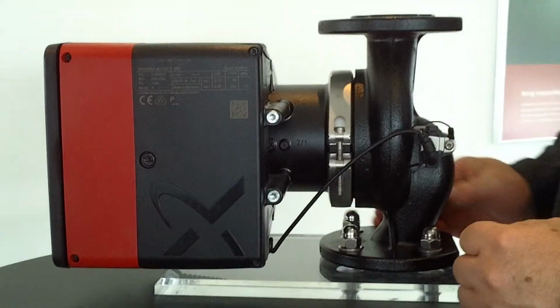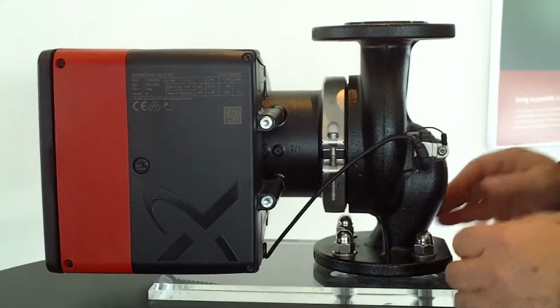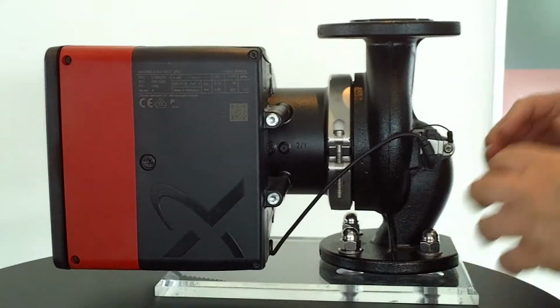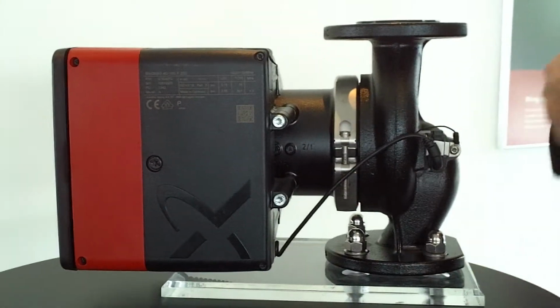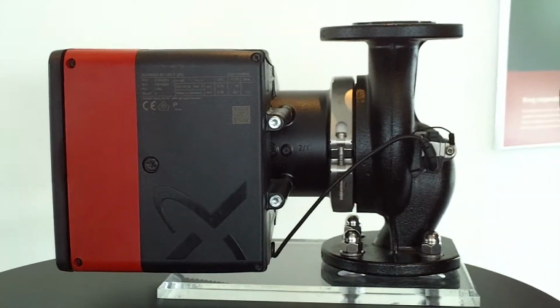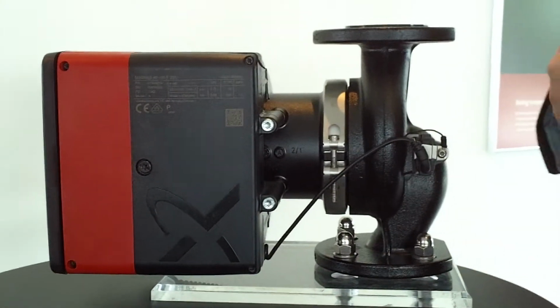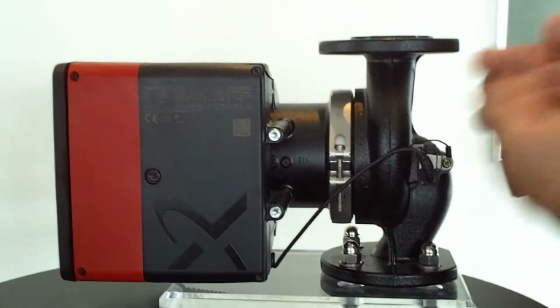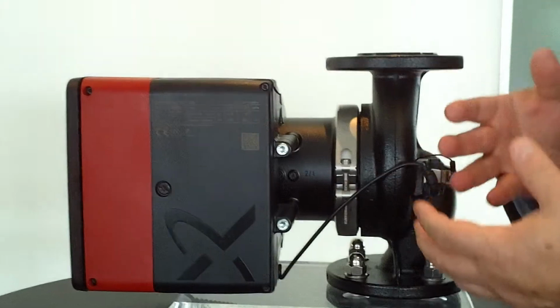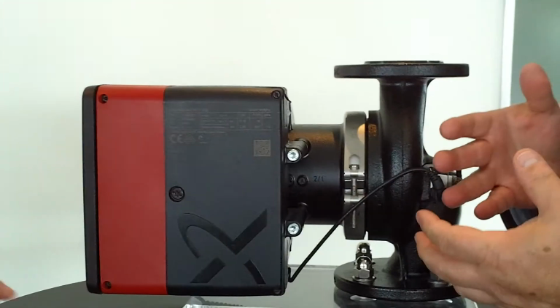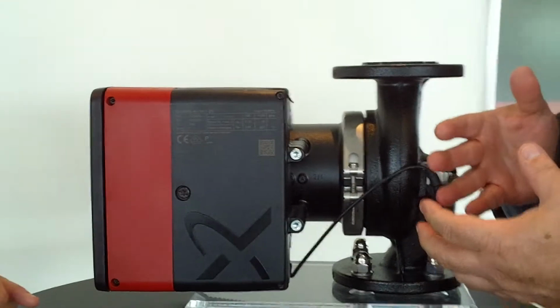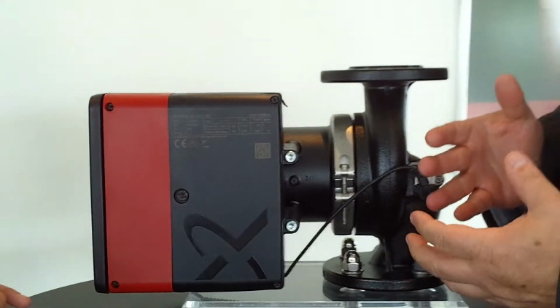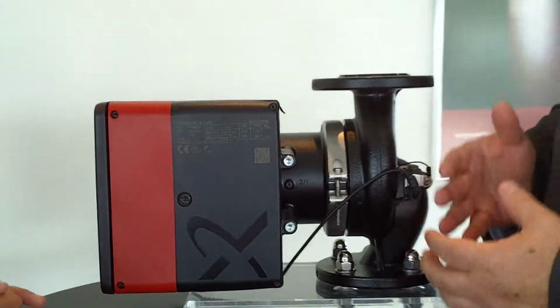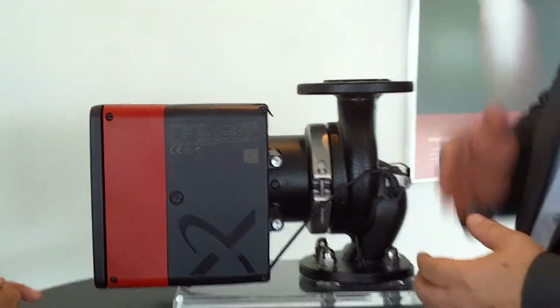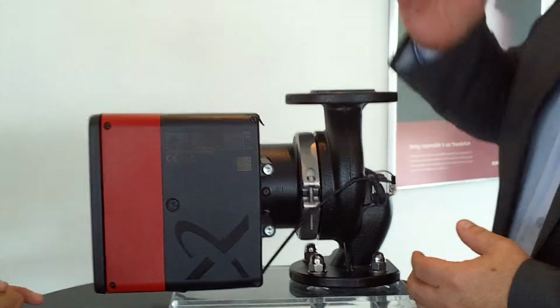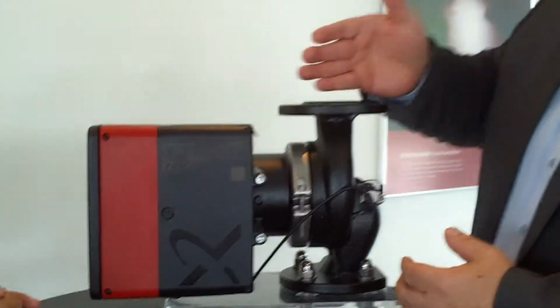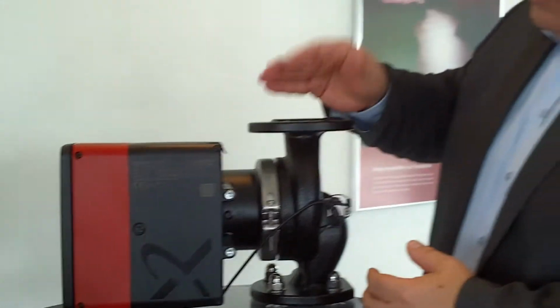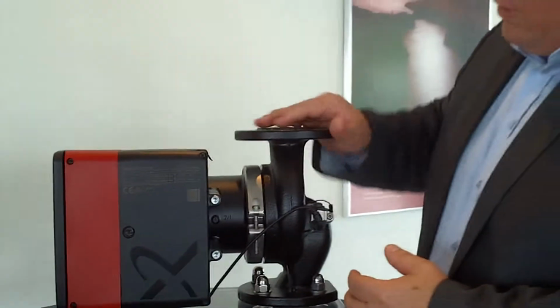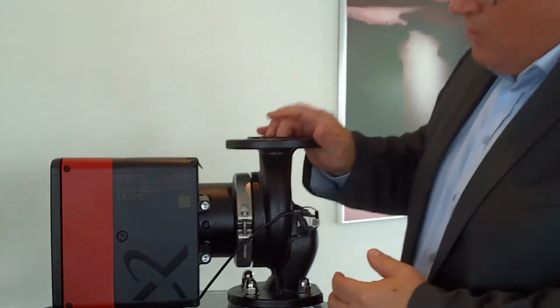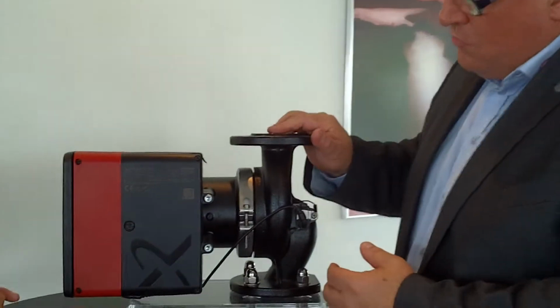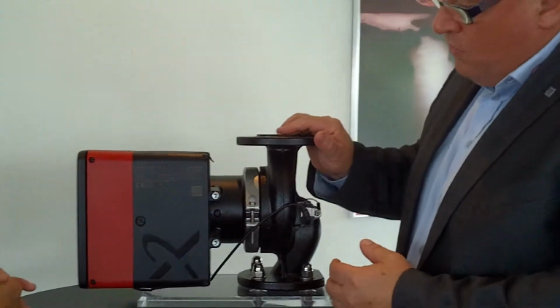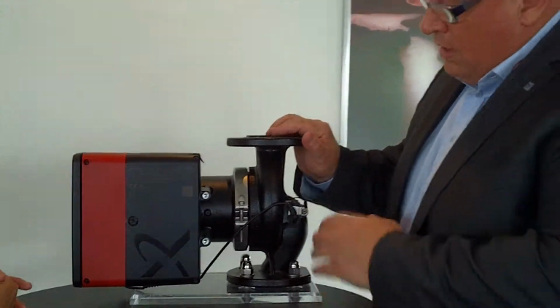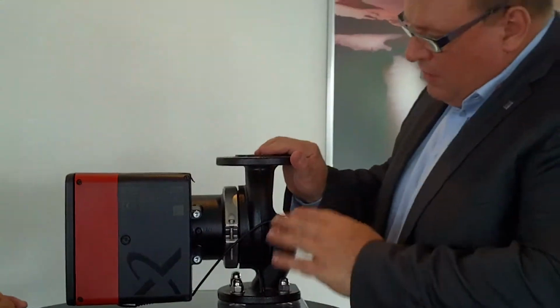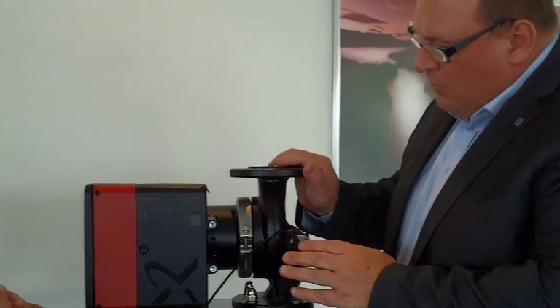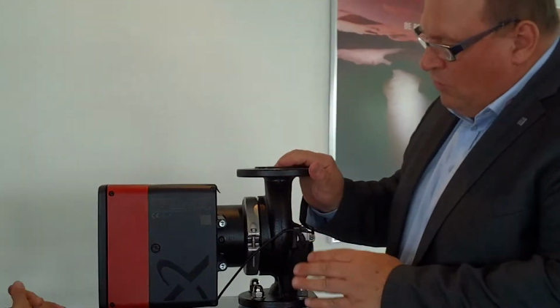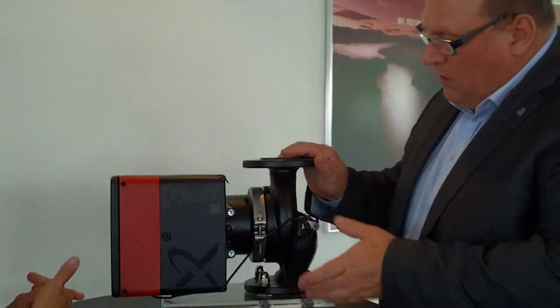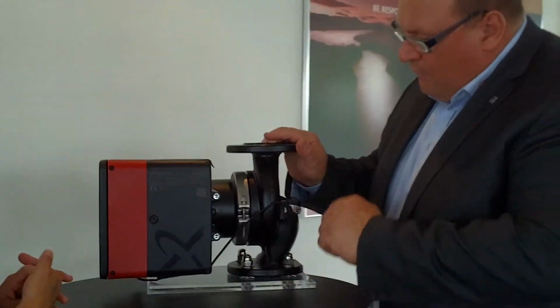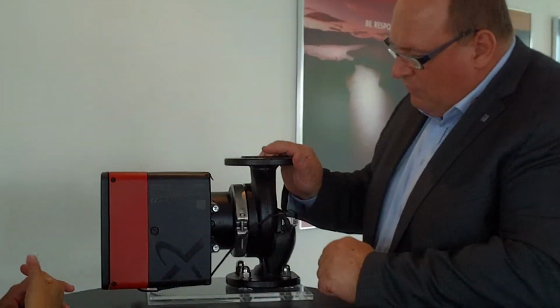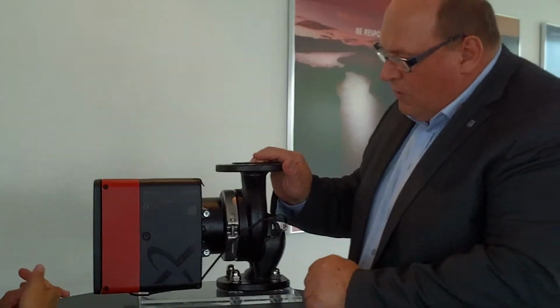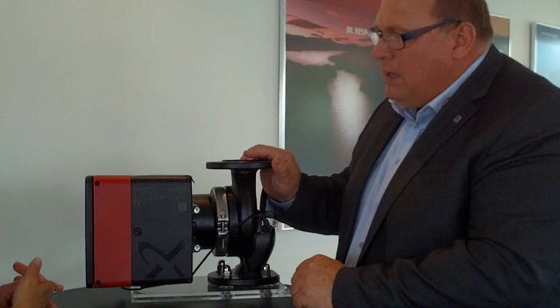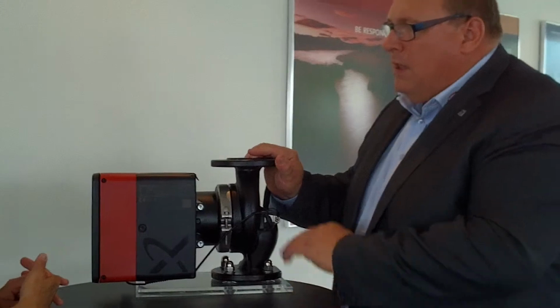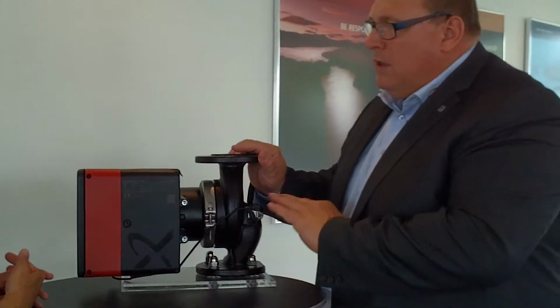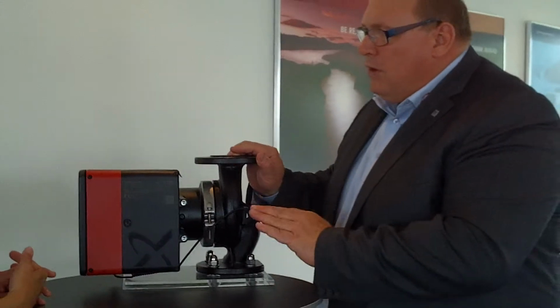So nothing like demounting four screws — just loosen this one screw, then you can turn it, fix the screw again, and done.